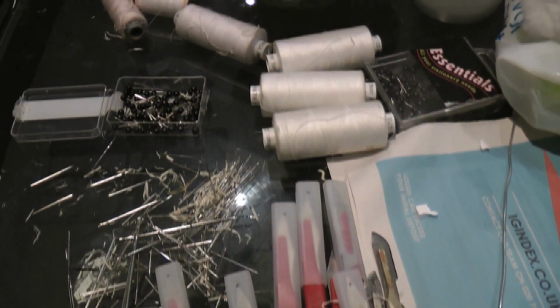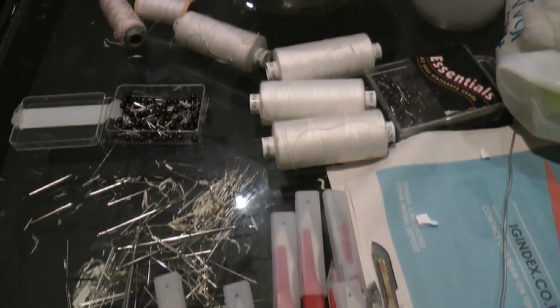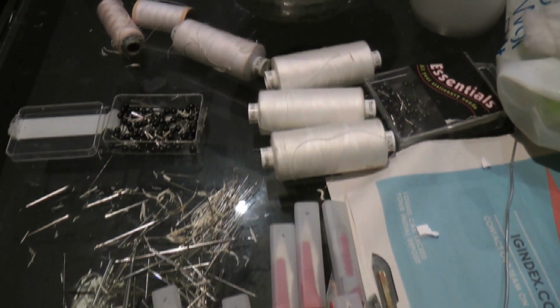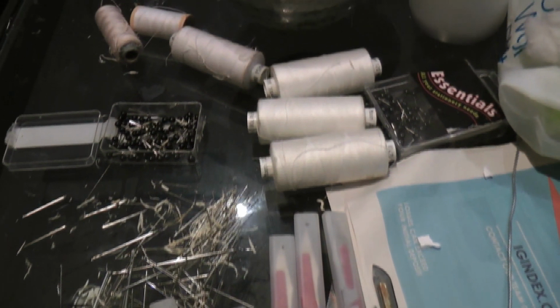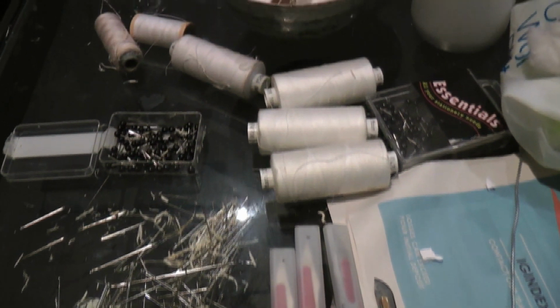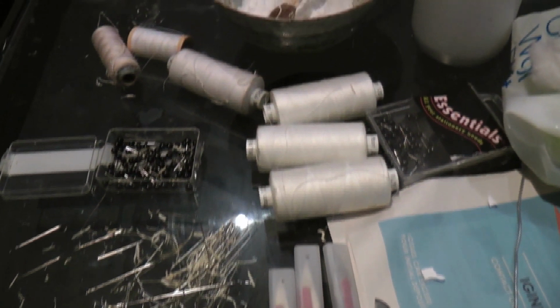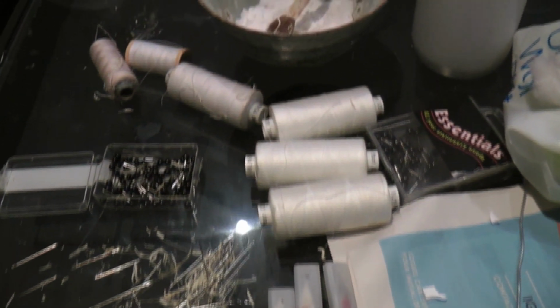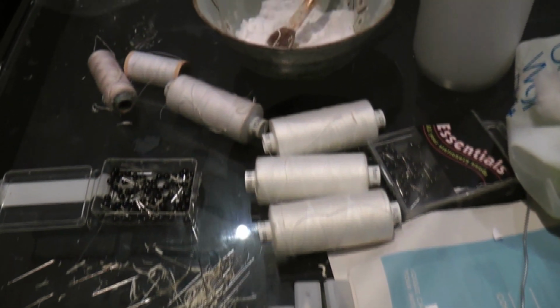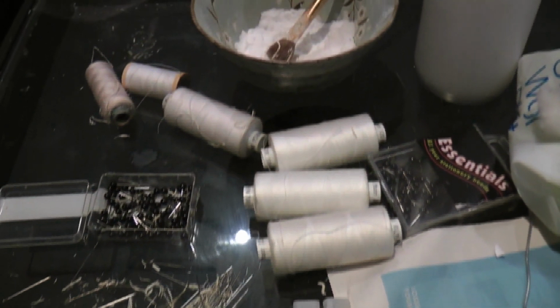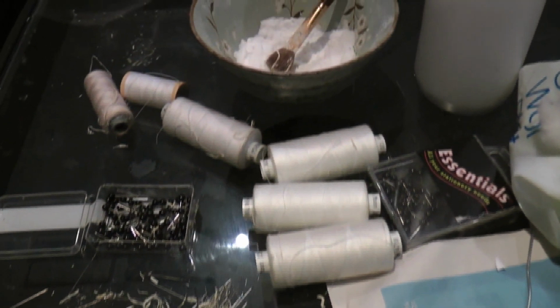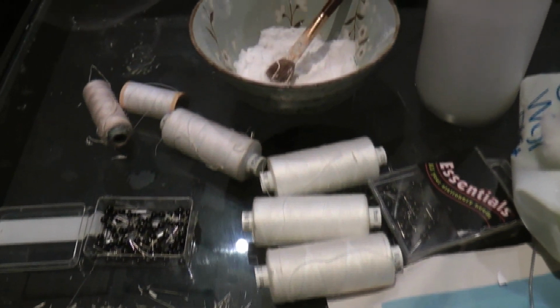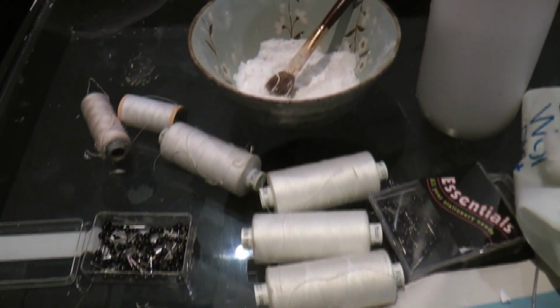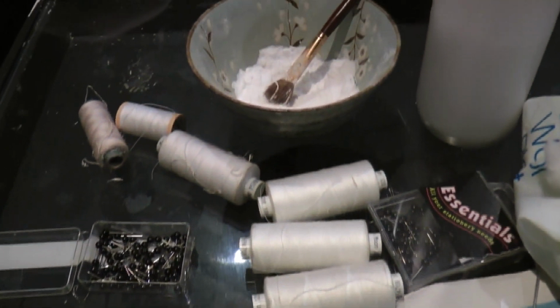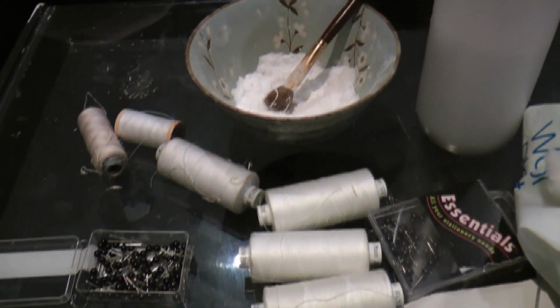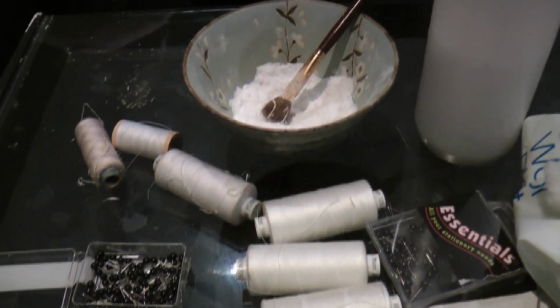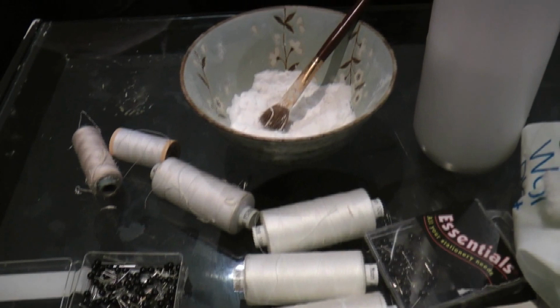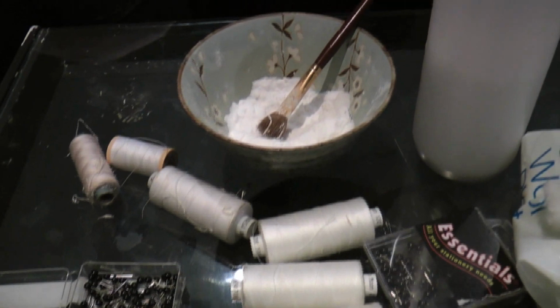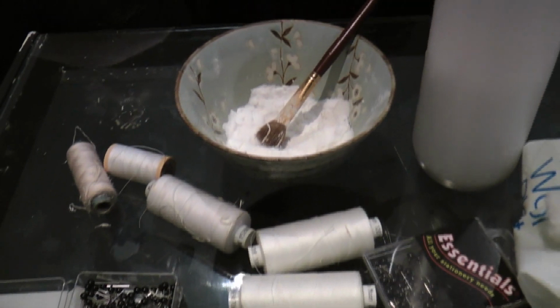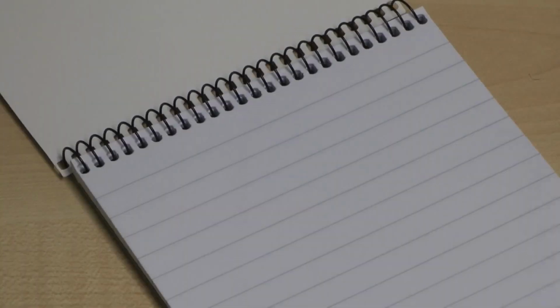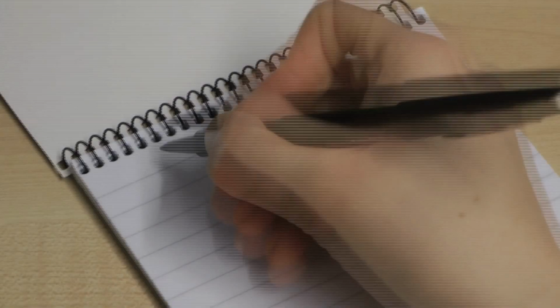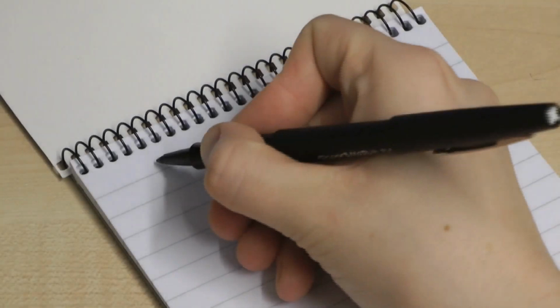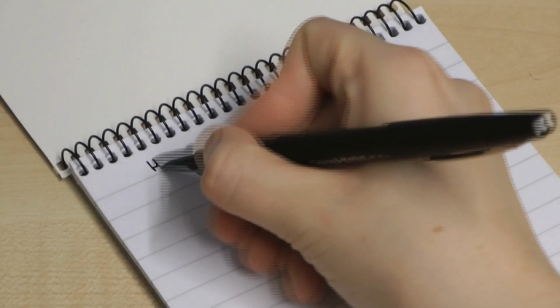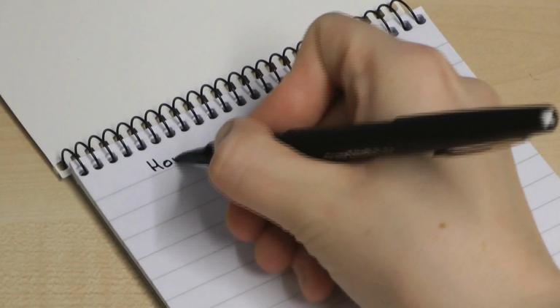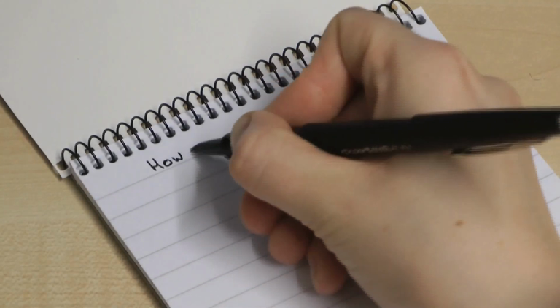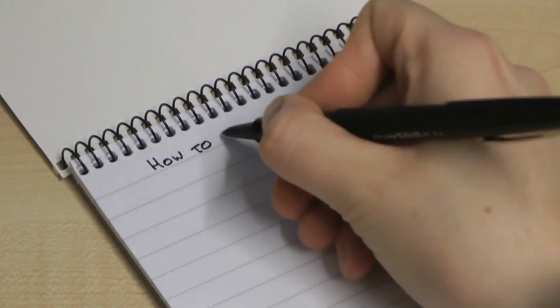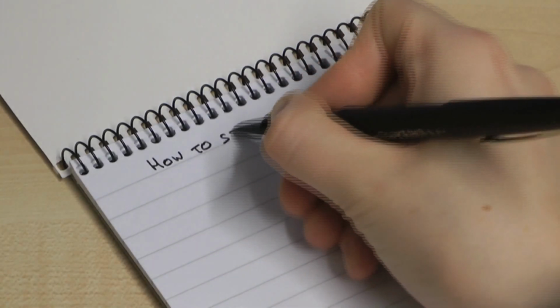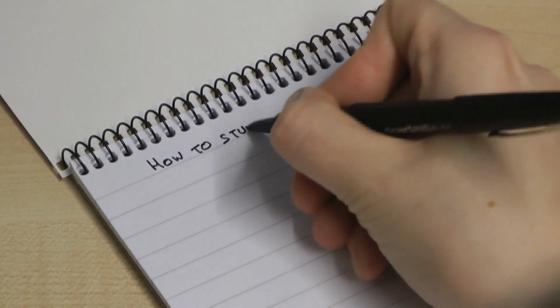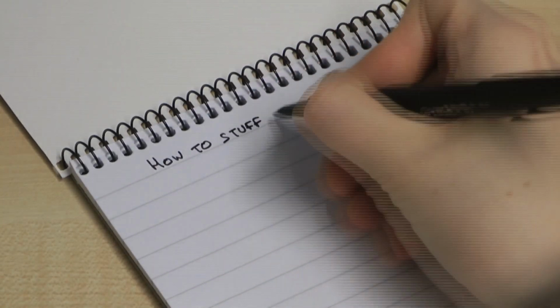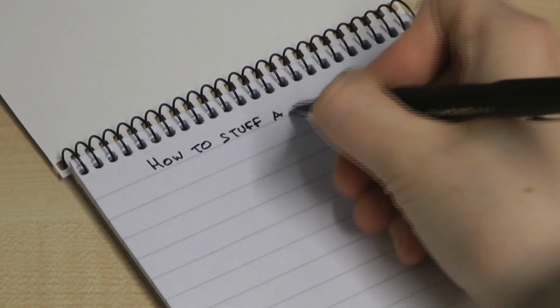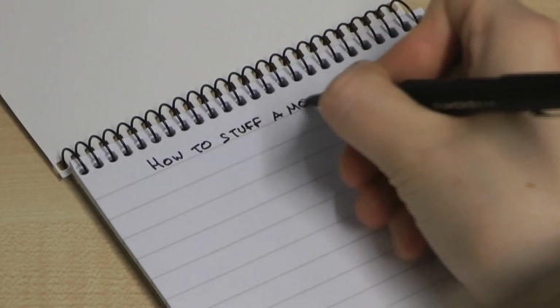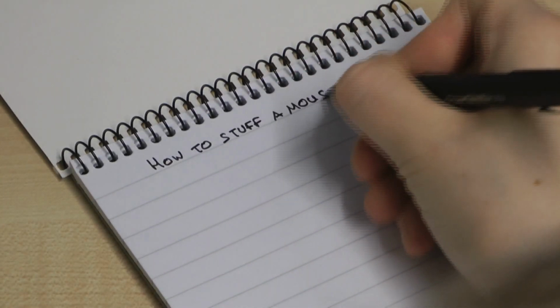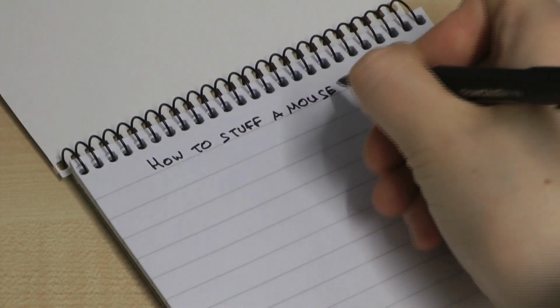I tried my hand at stuffing at an academy in Islington. How to Stuff a Mouse.